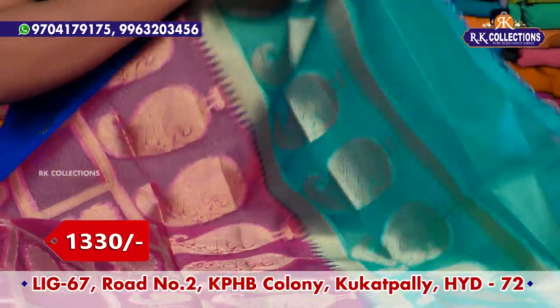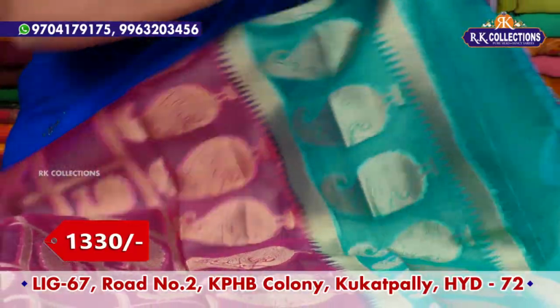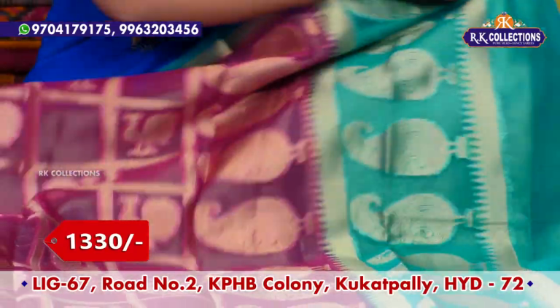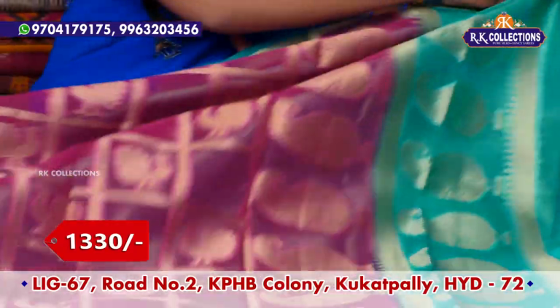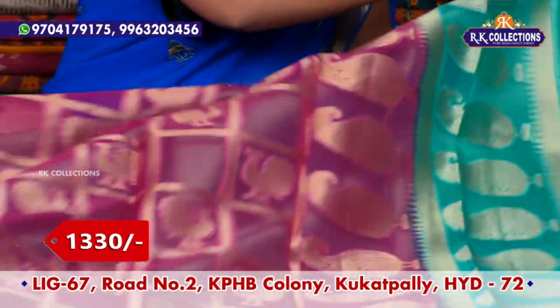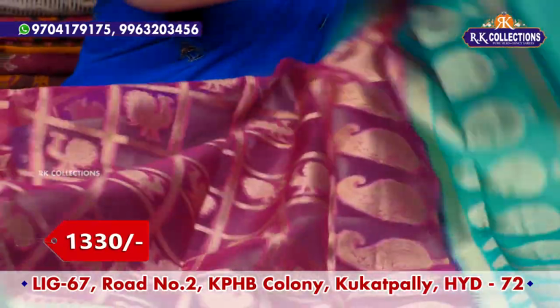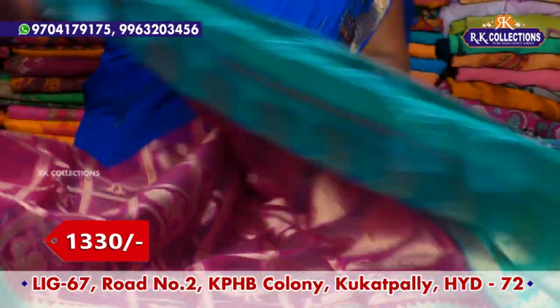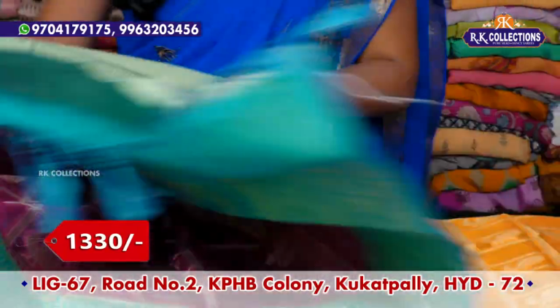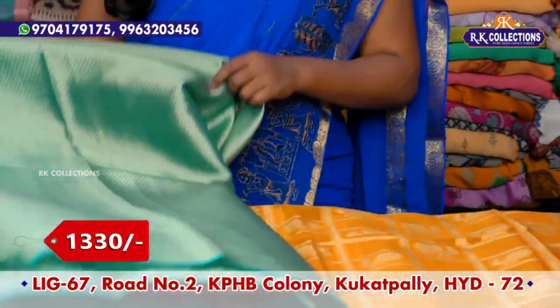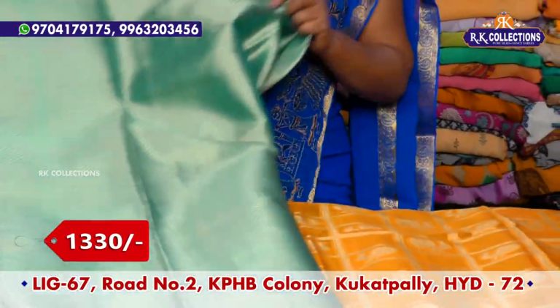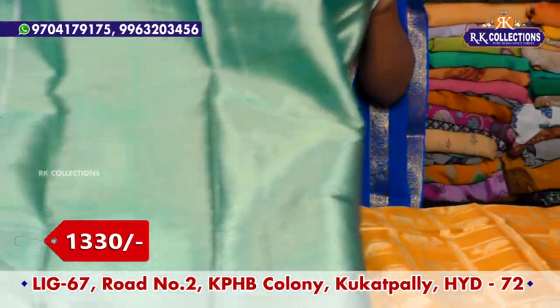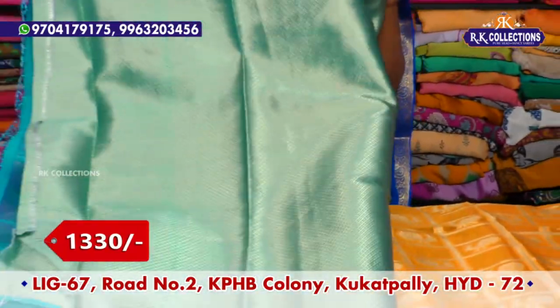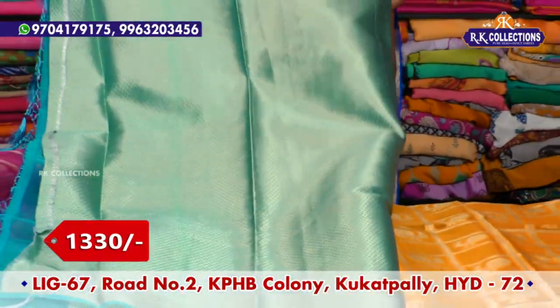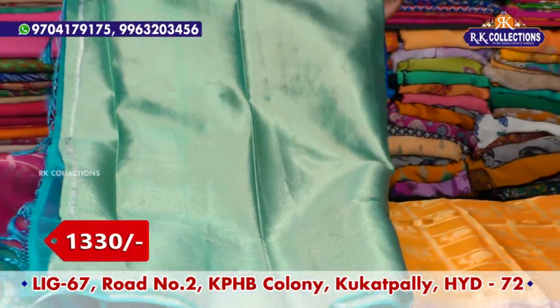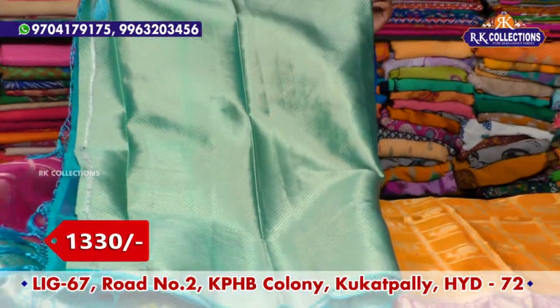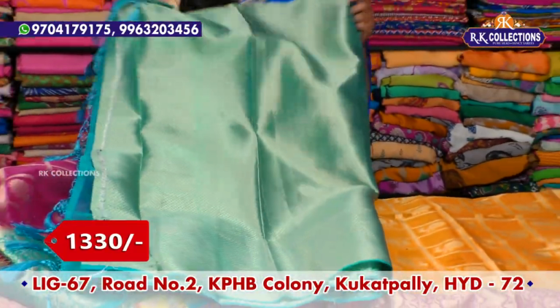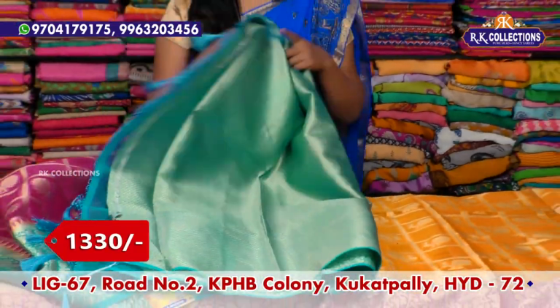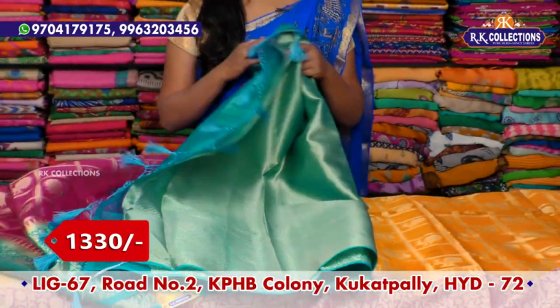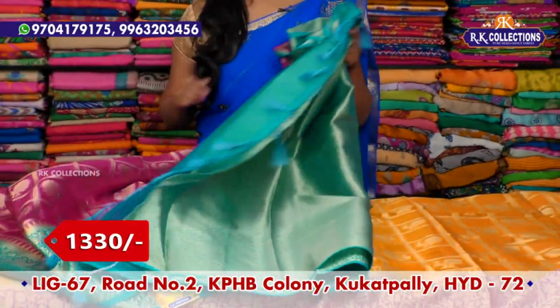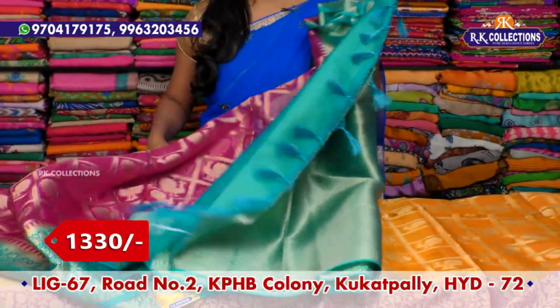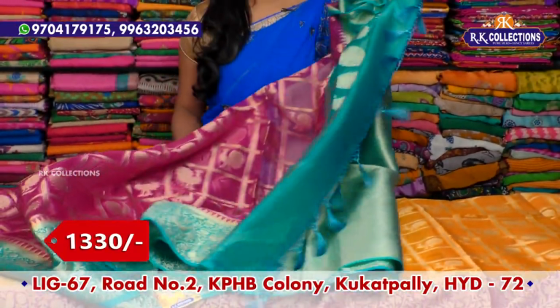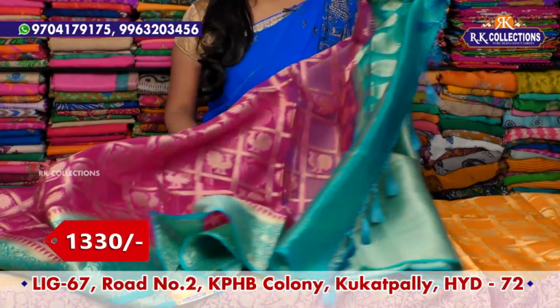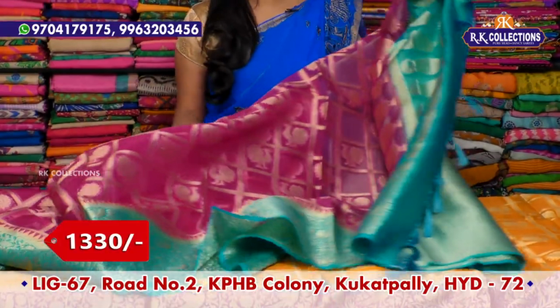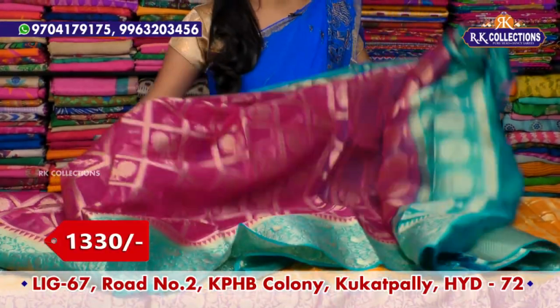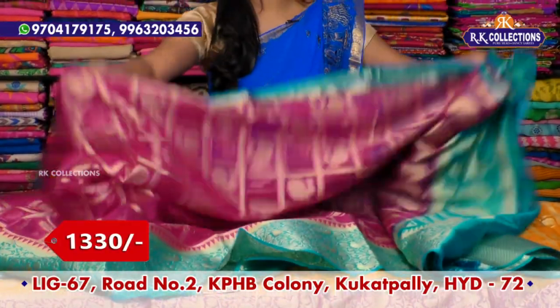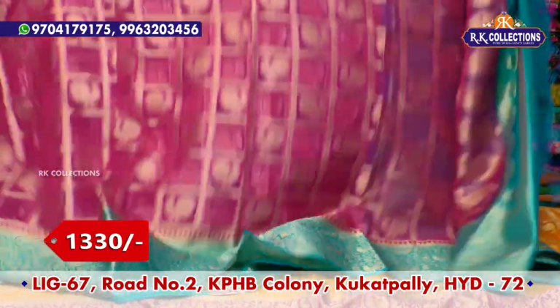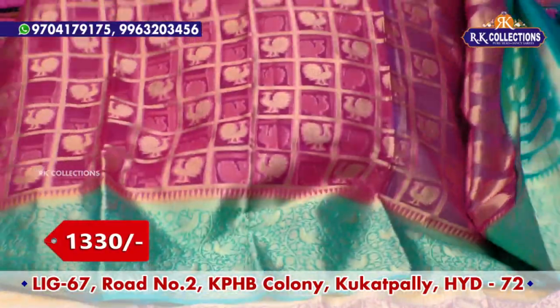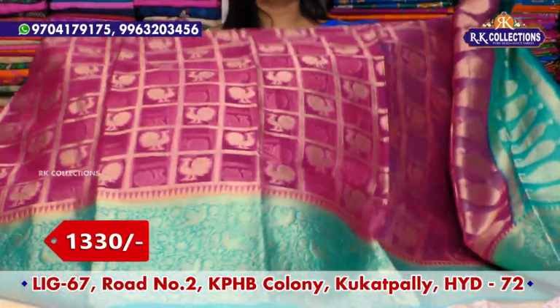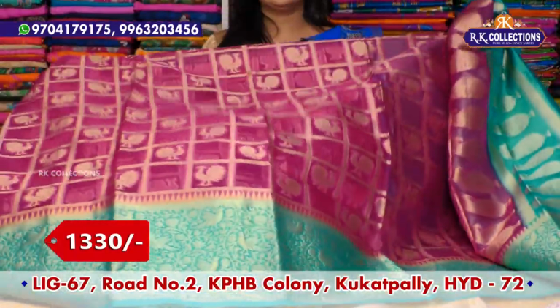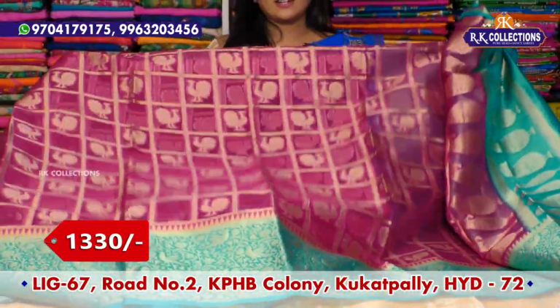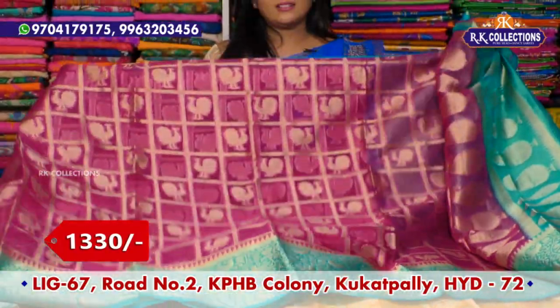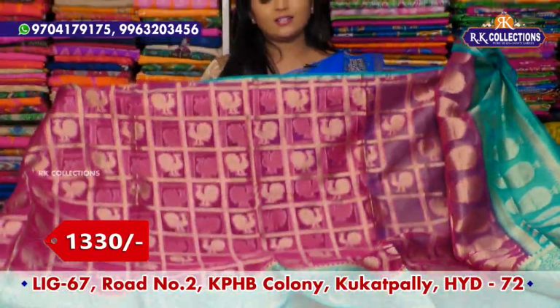This comes with a hand blouse — a little brocade blouse in blue color combination. The cost is the complete wholesale price of ₹1330.